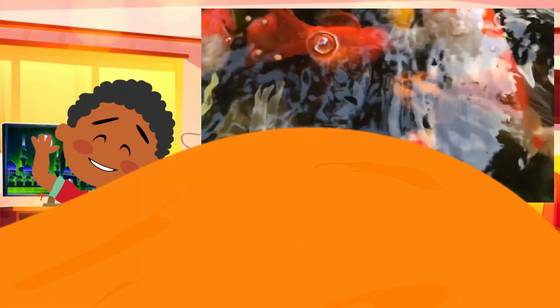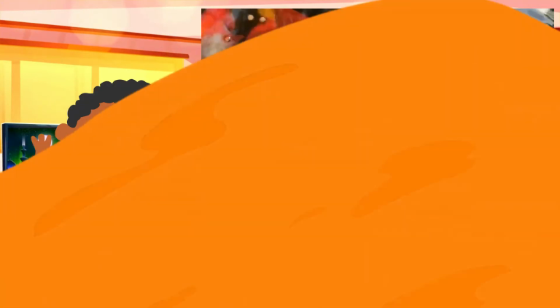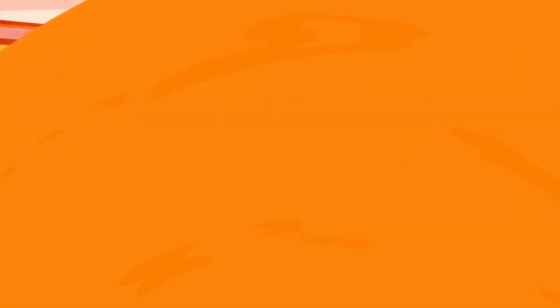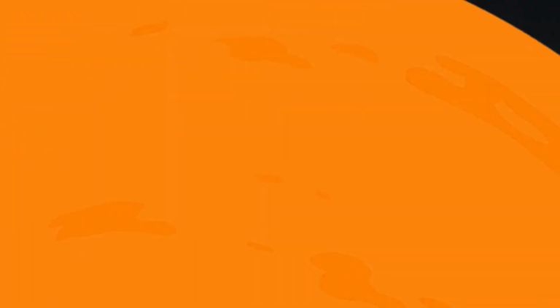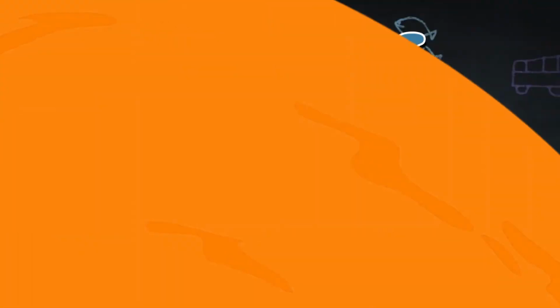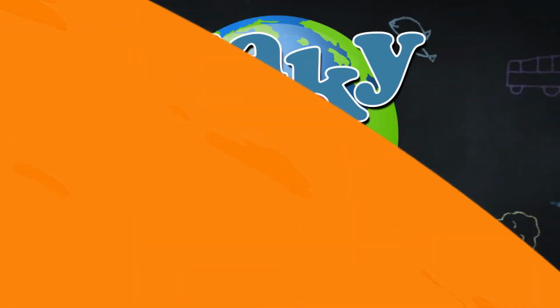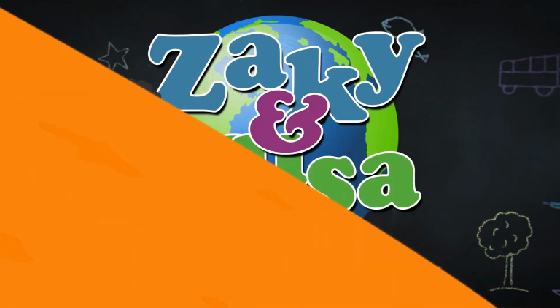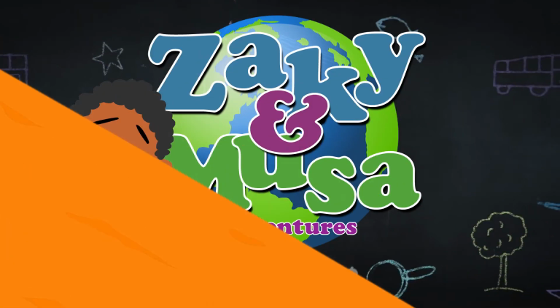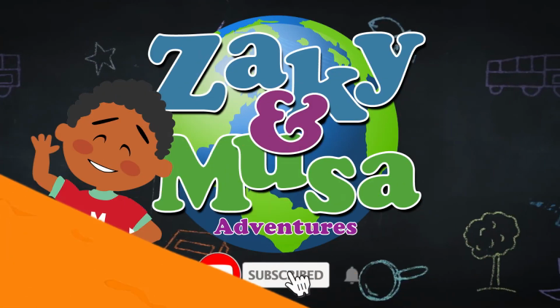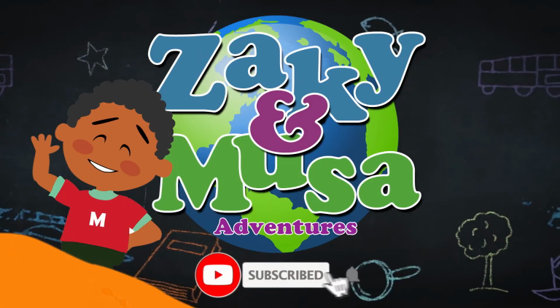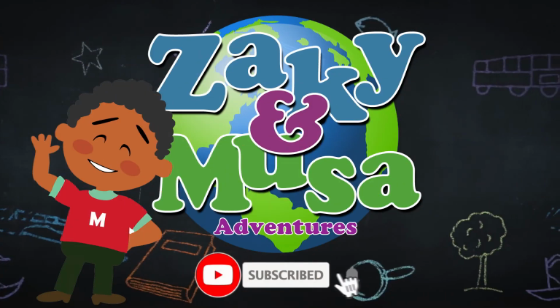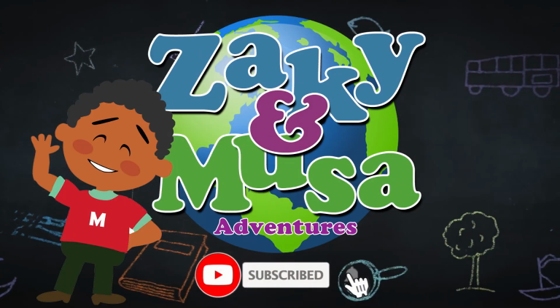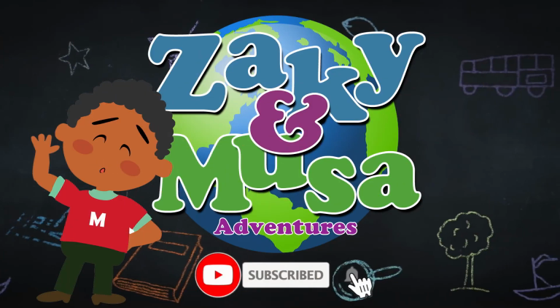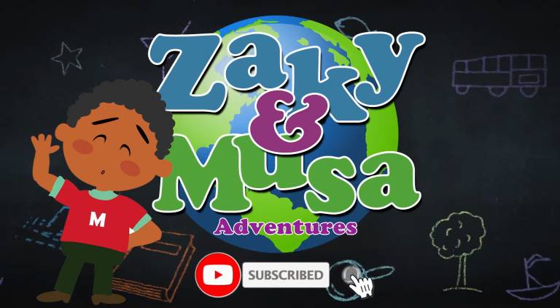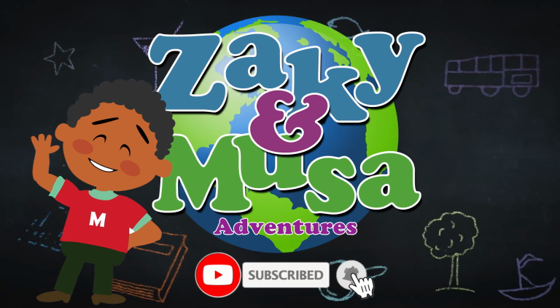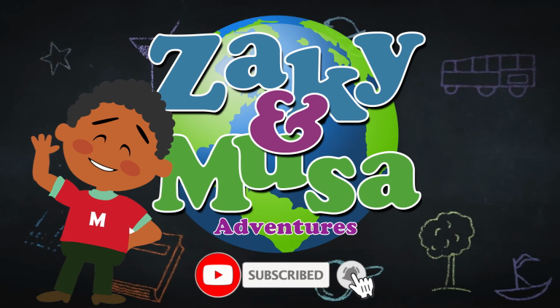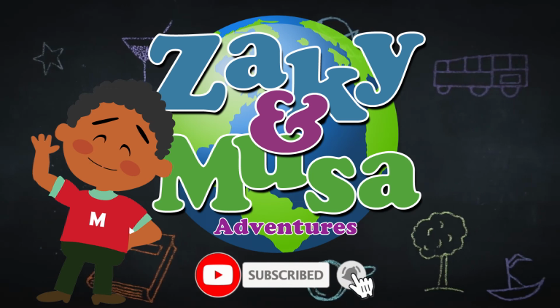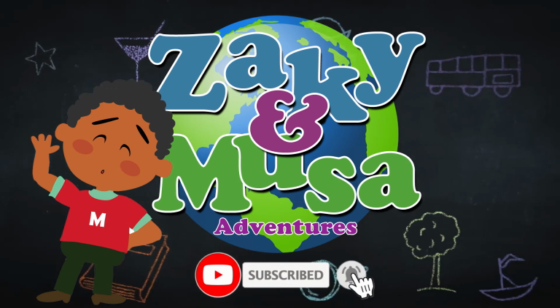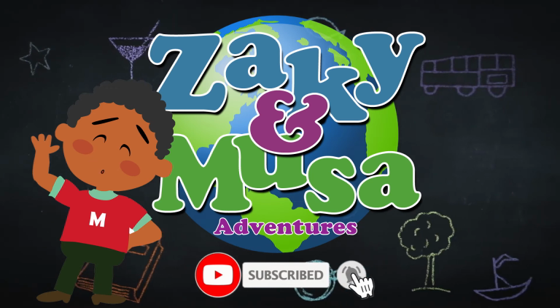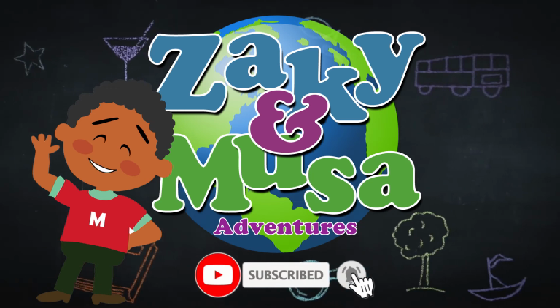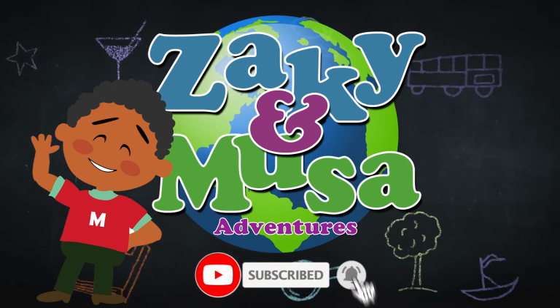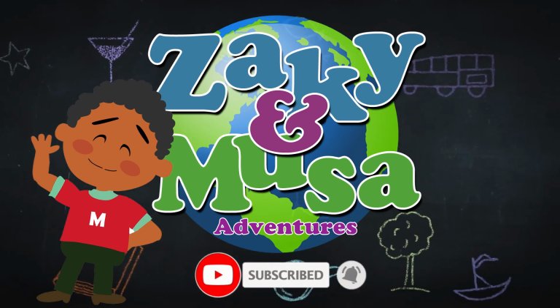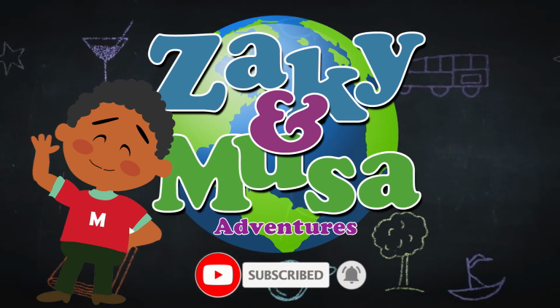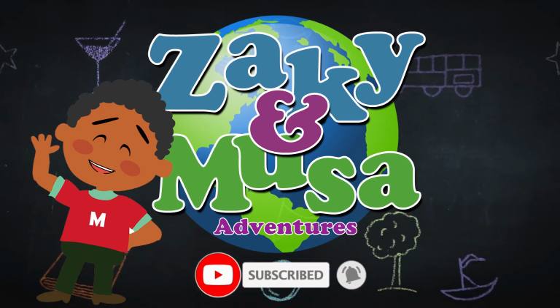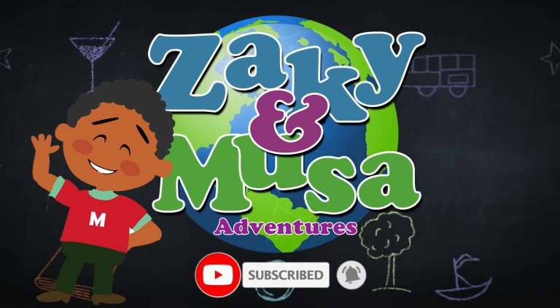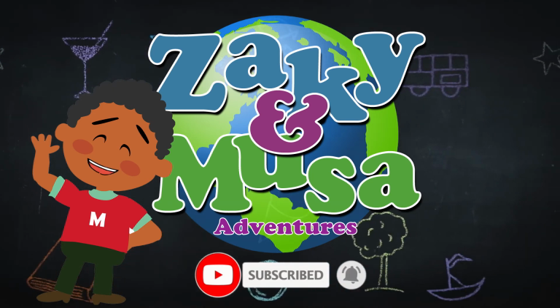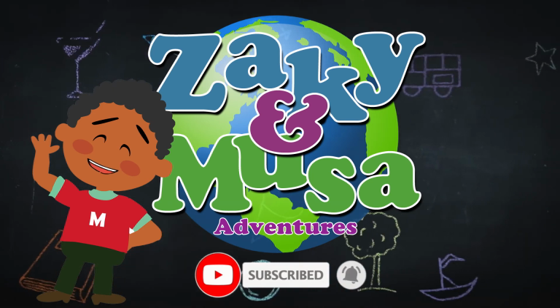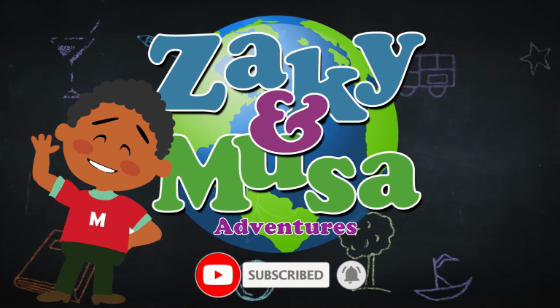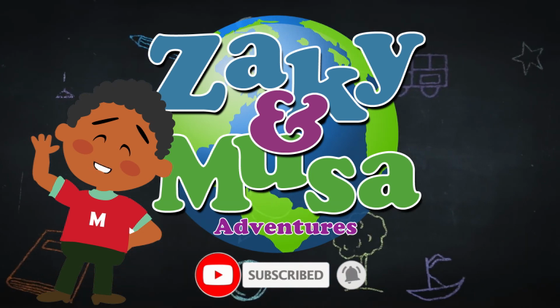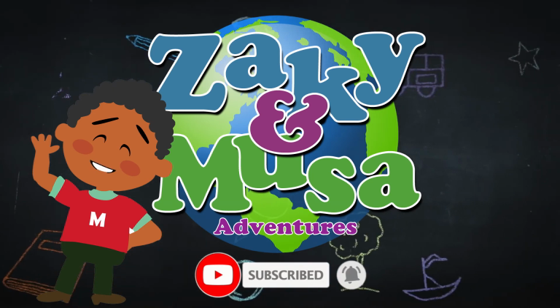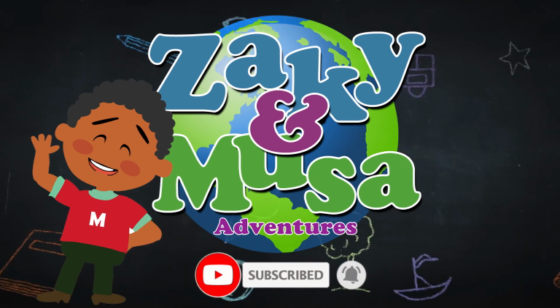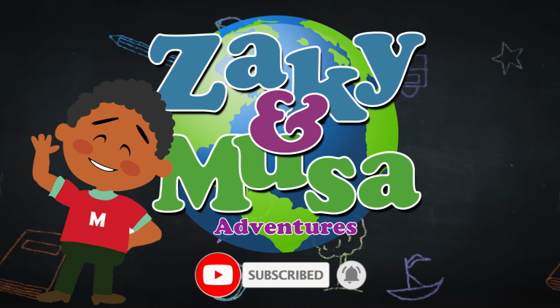Thank you for watching my video. Don't forget to like and subscribe for more.